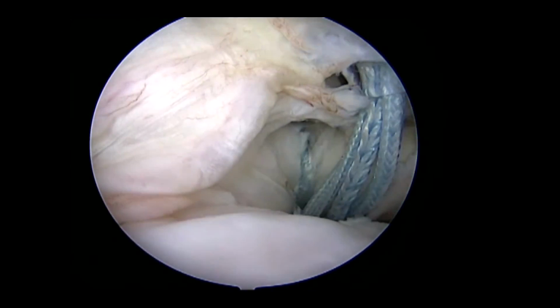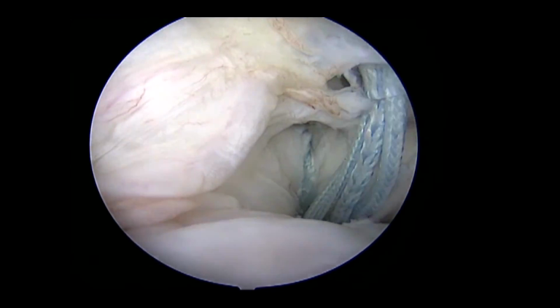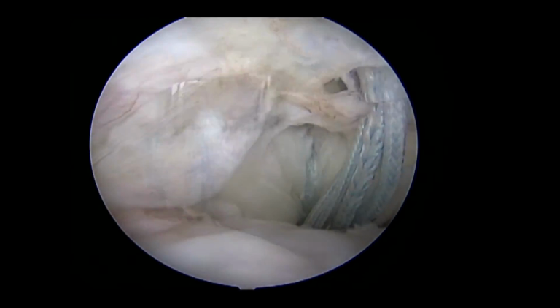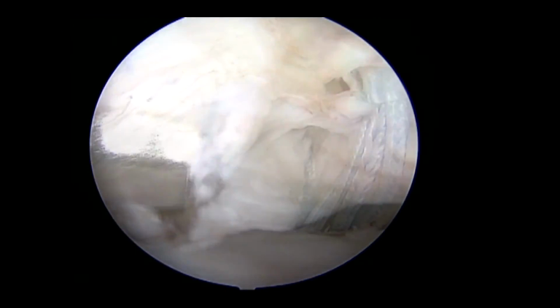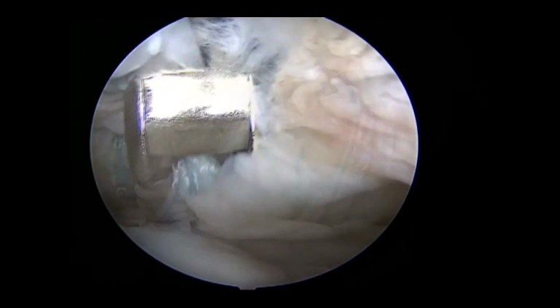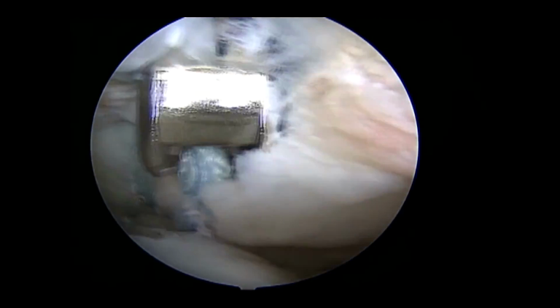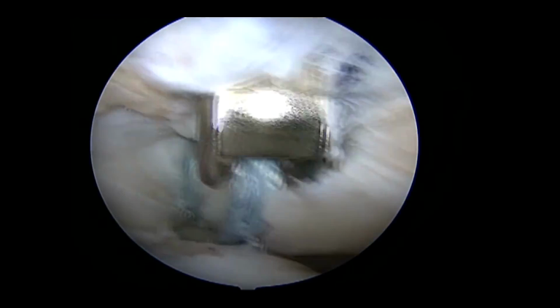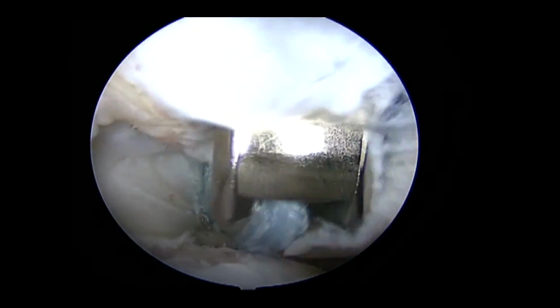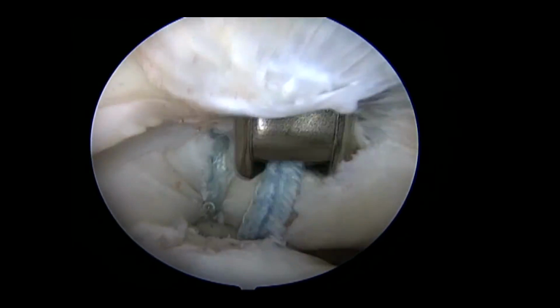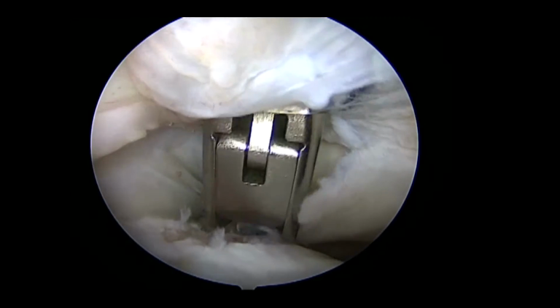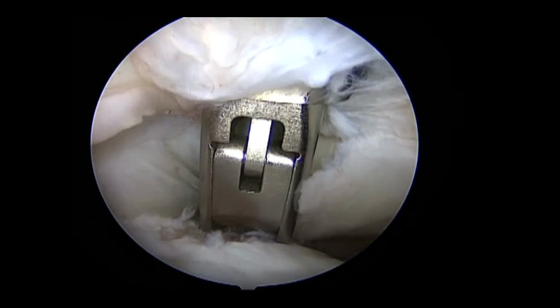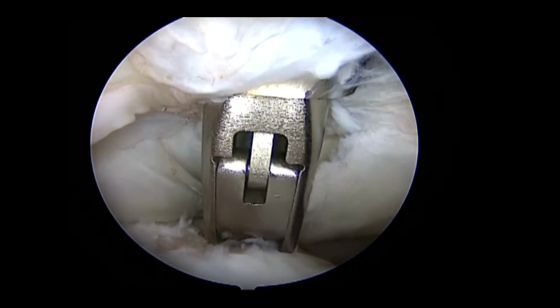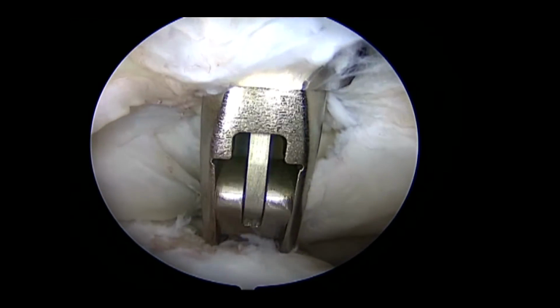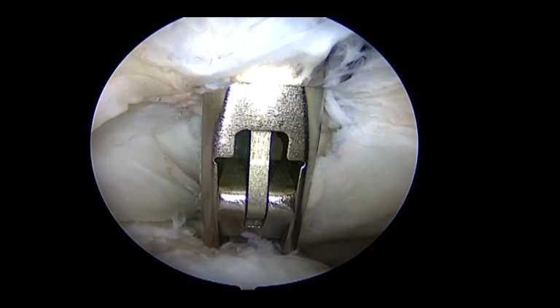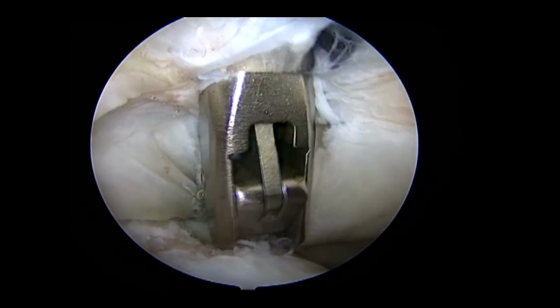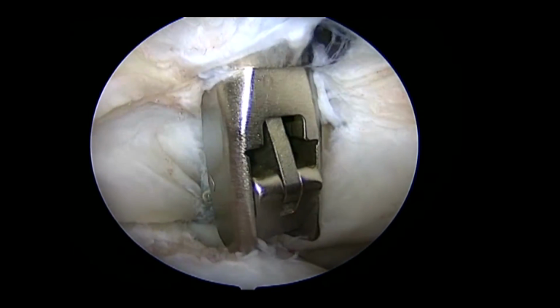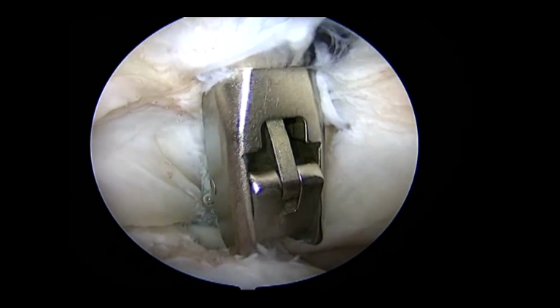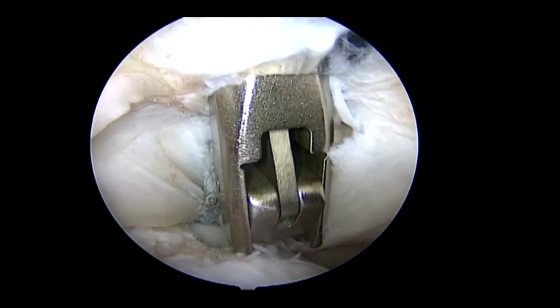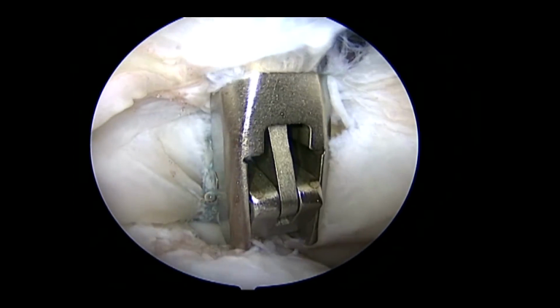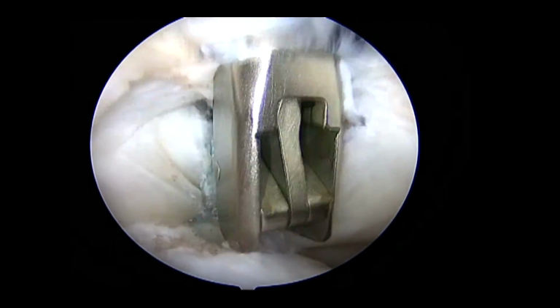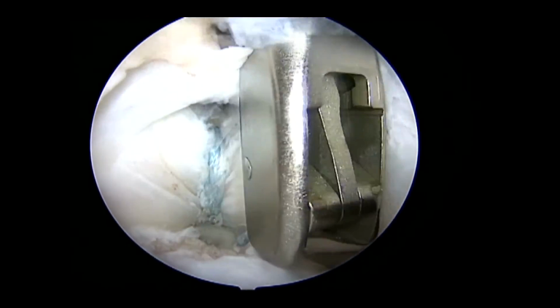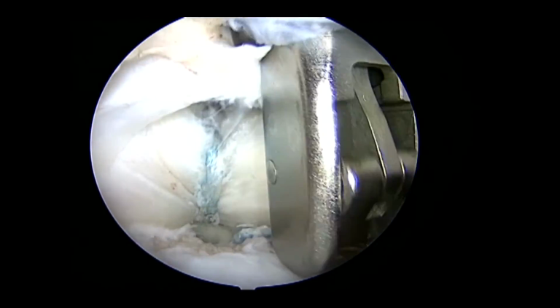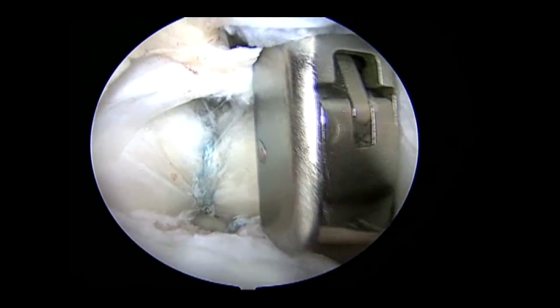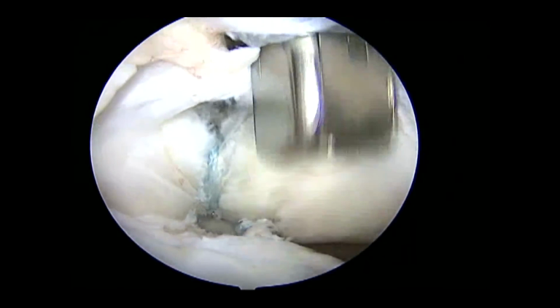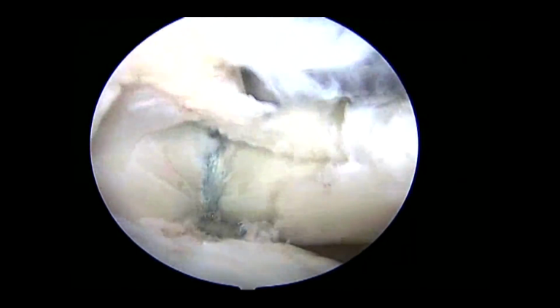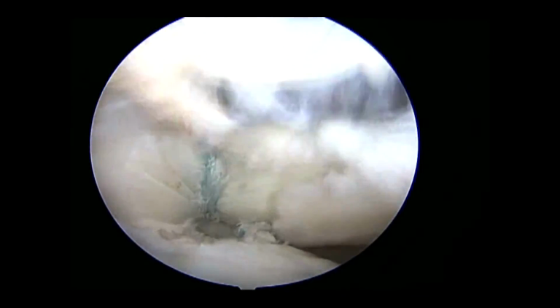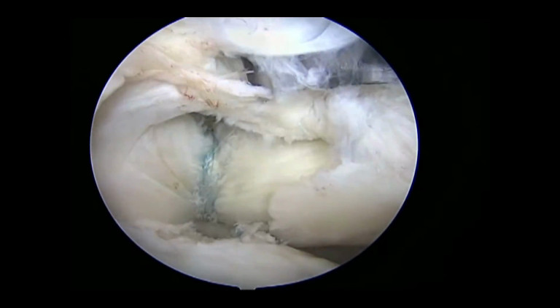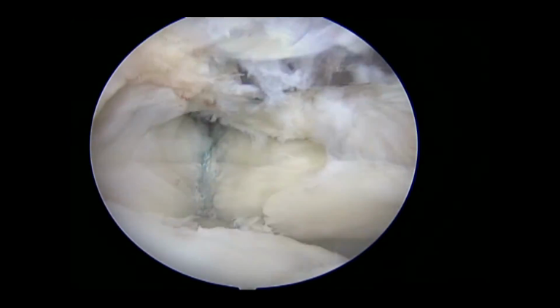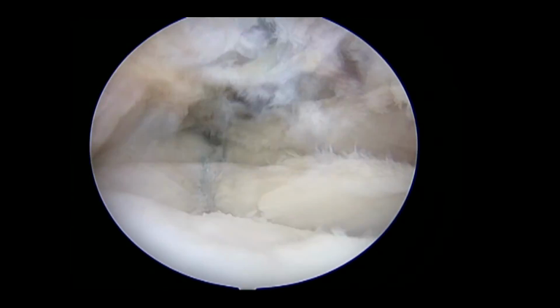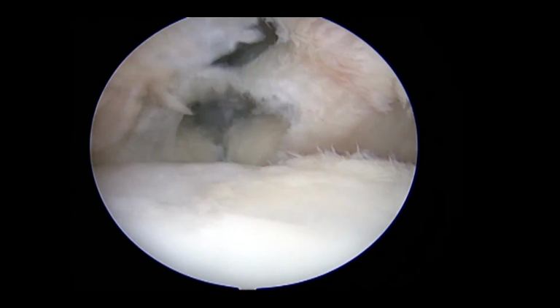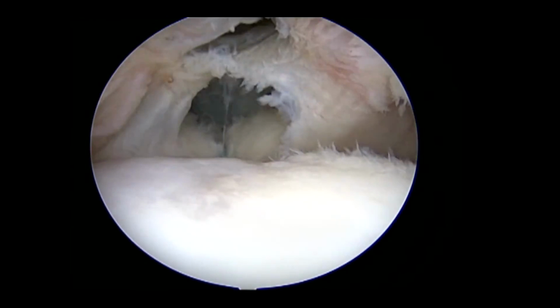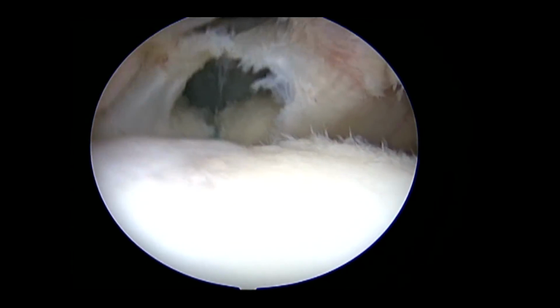The sutures are then cut flush and a dynamic exam can be performed to reassess stability.